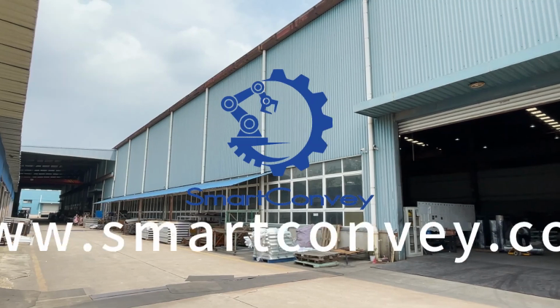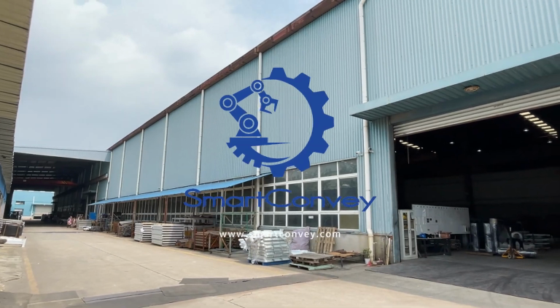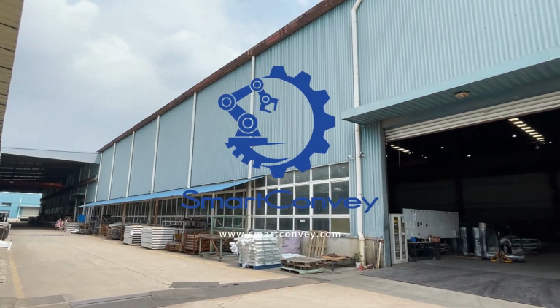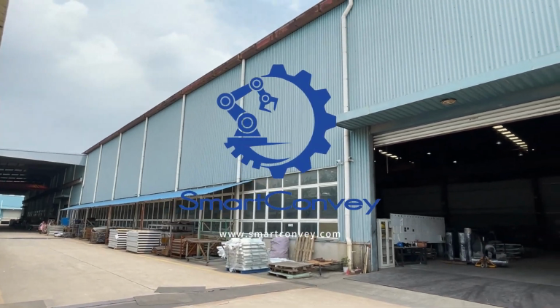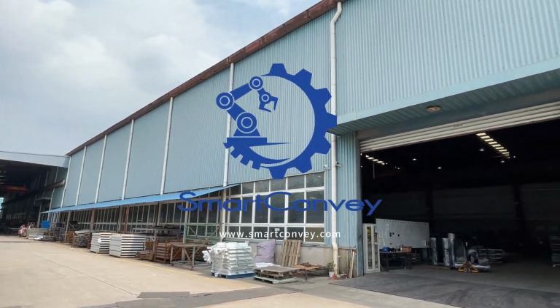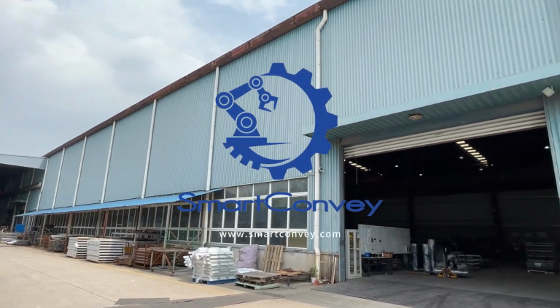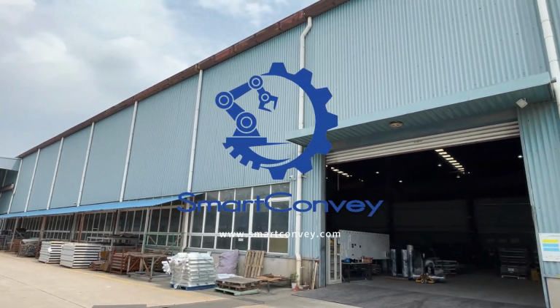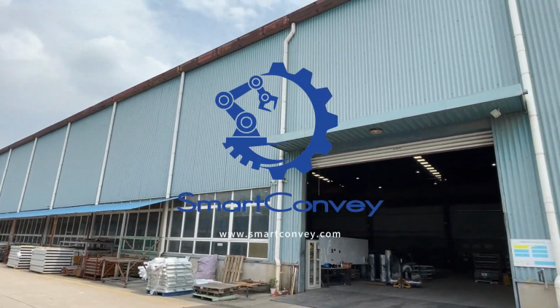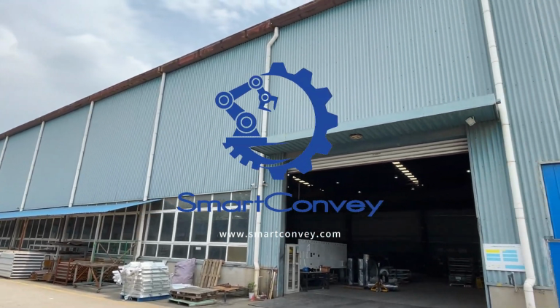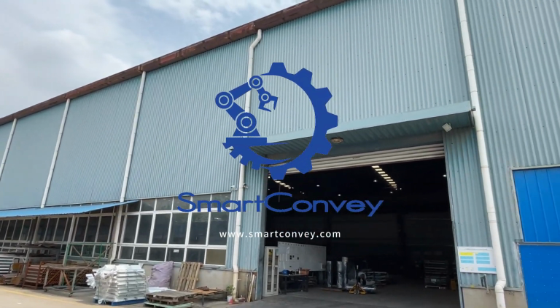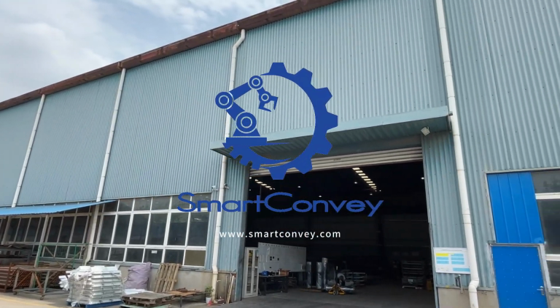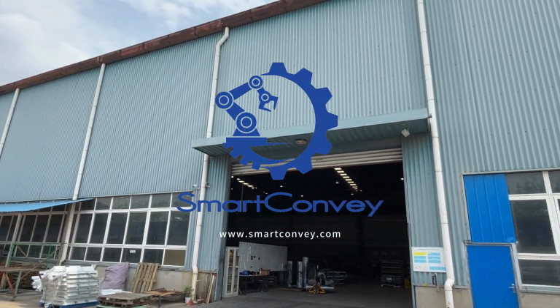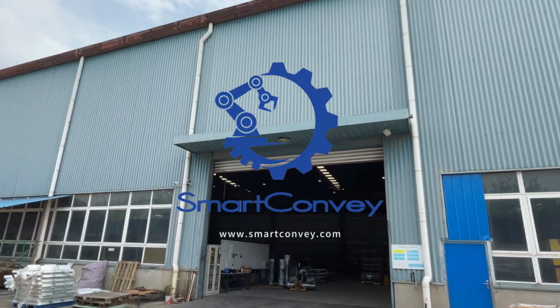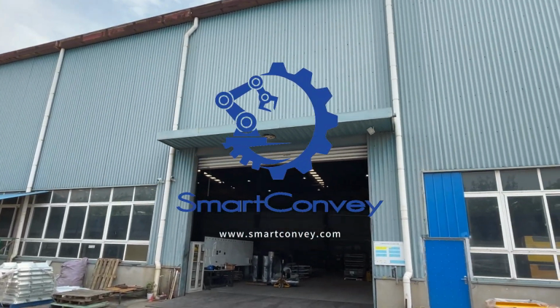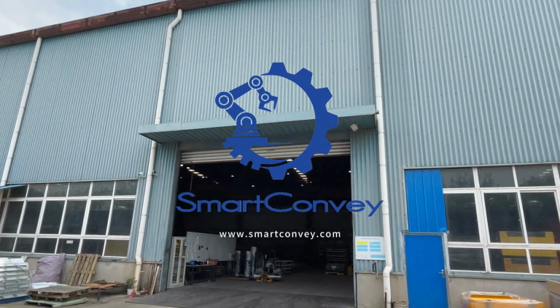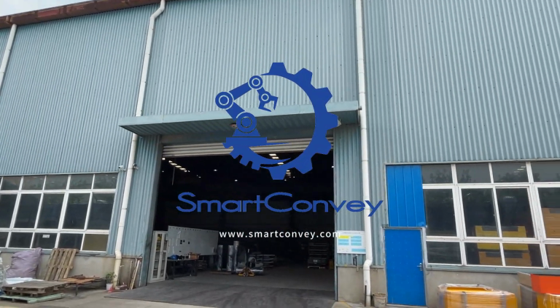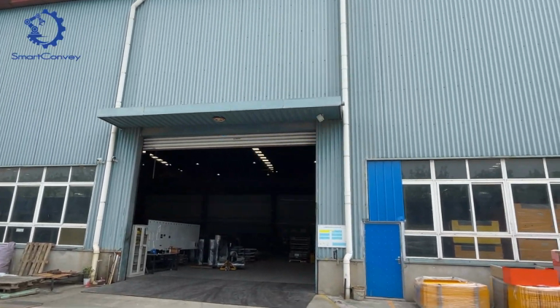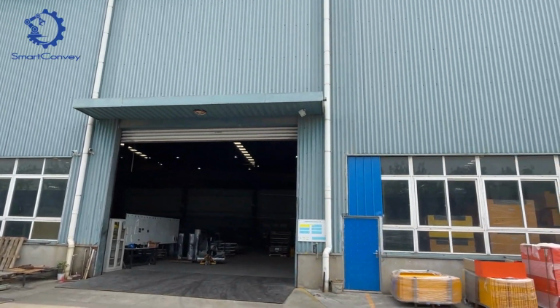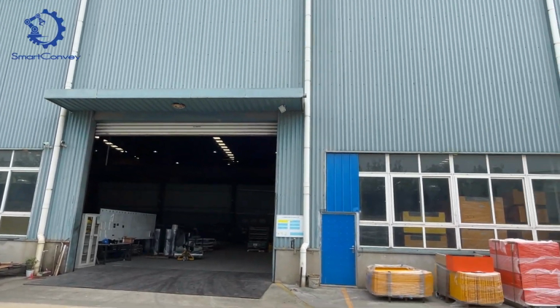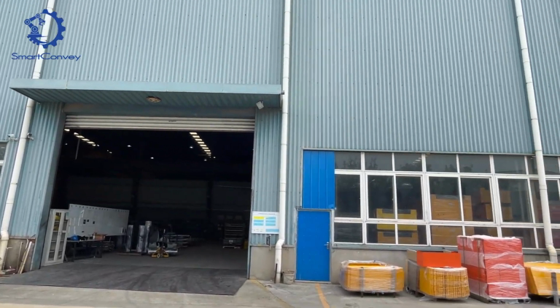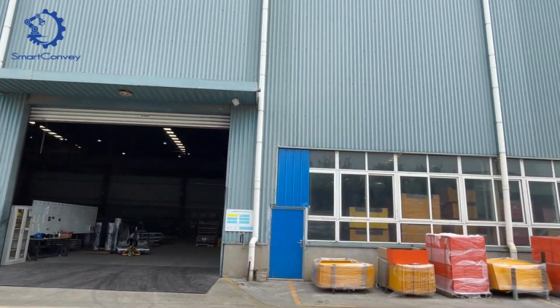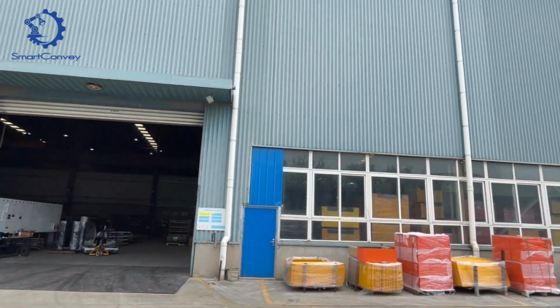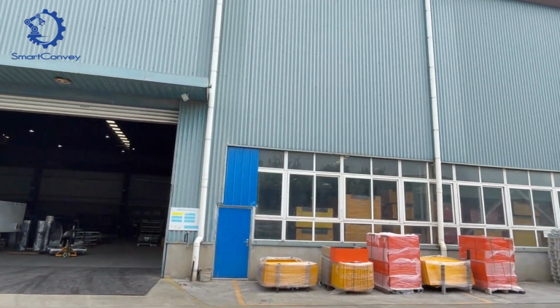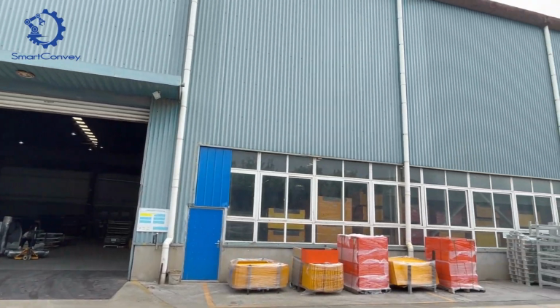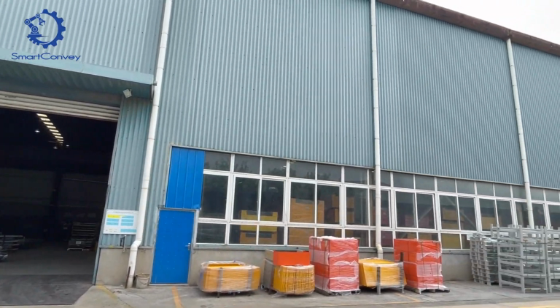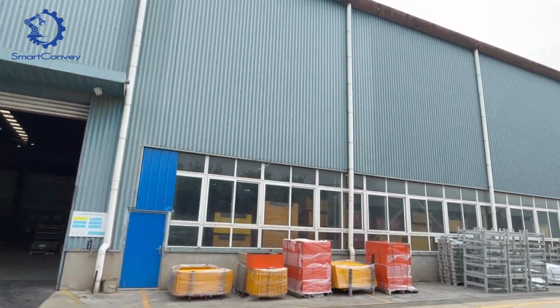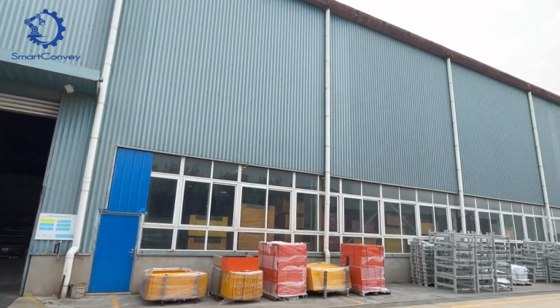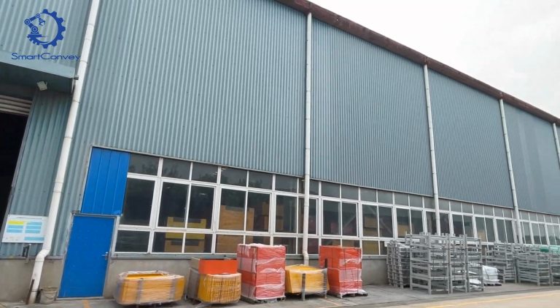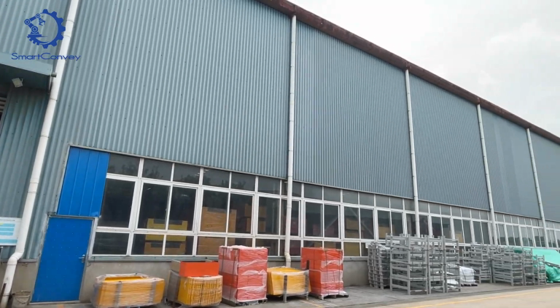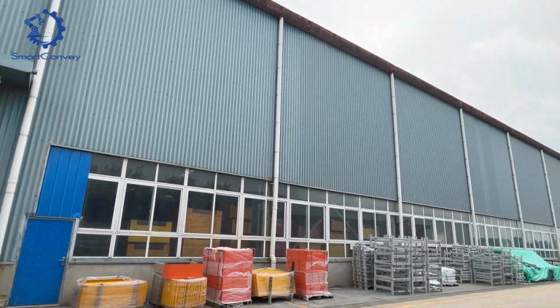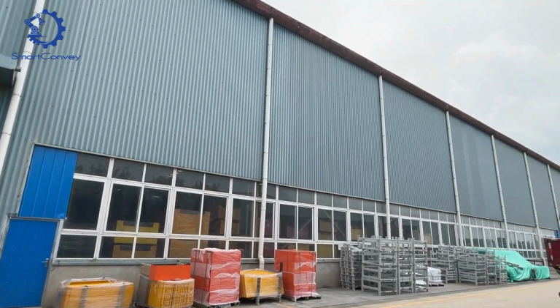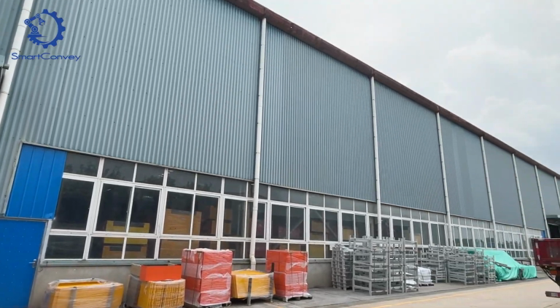Welcome to Smart Convey. Today we will introduce you to the Mobile Telescopic Belt Conveyor.